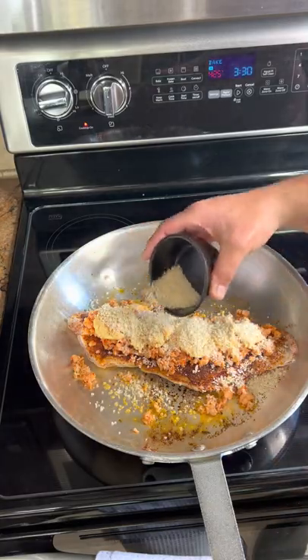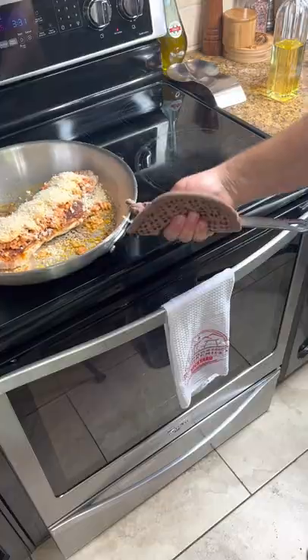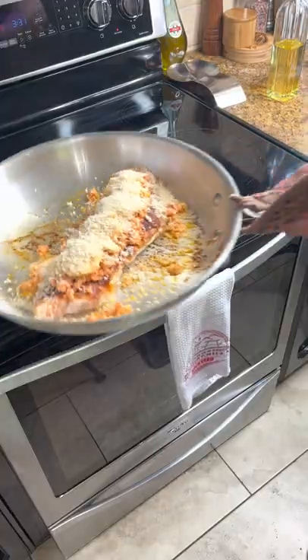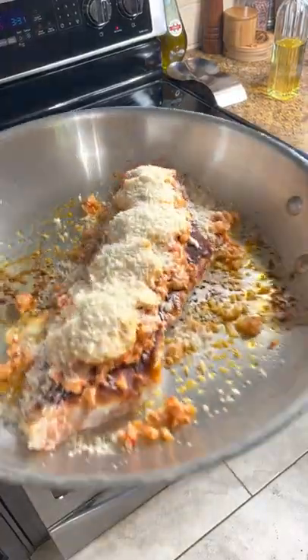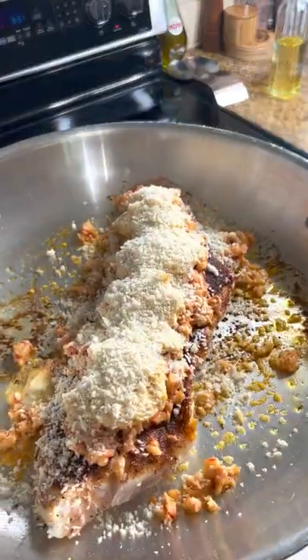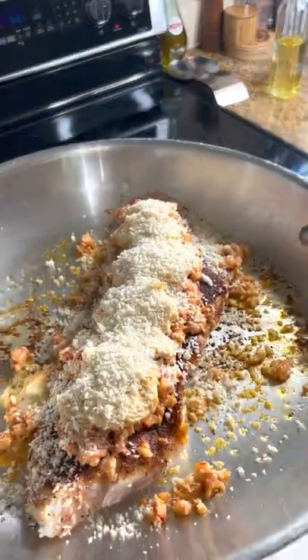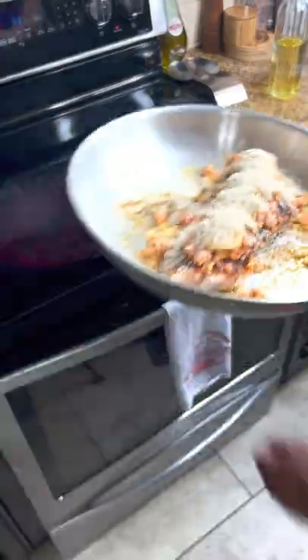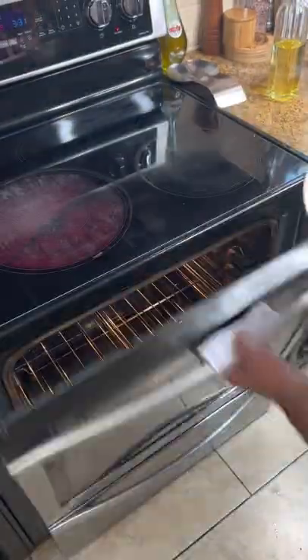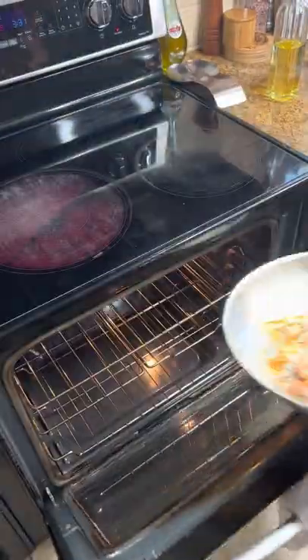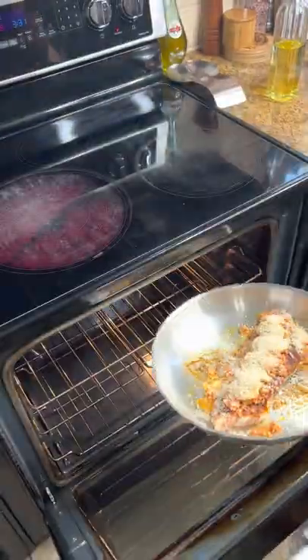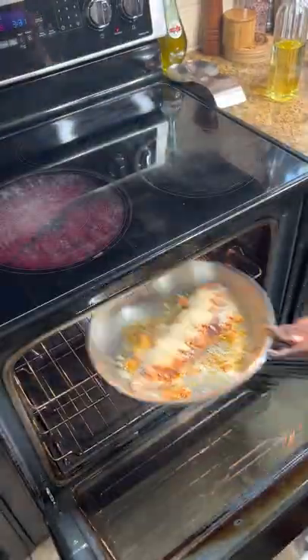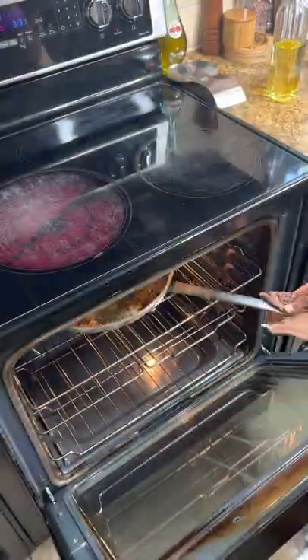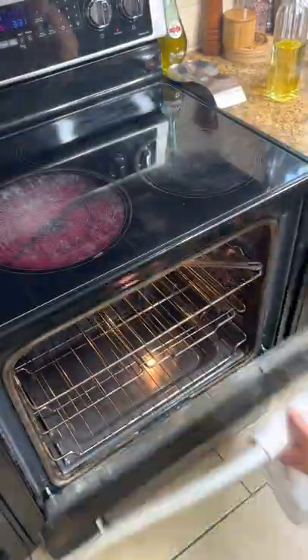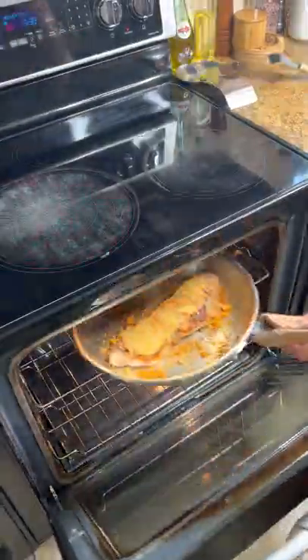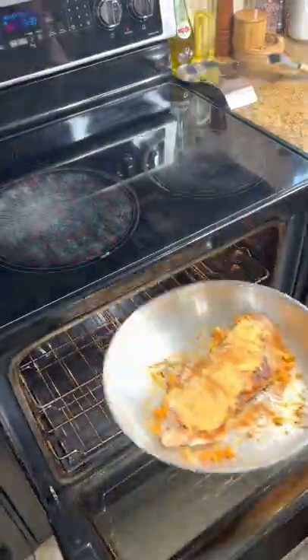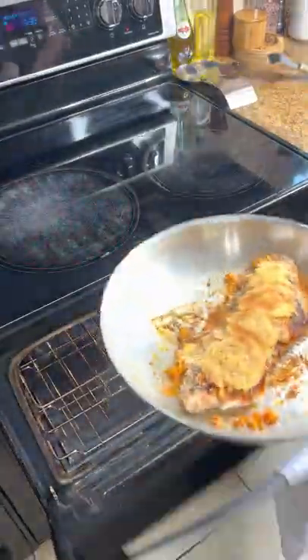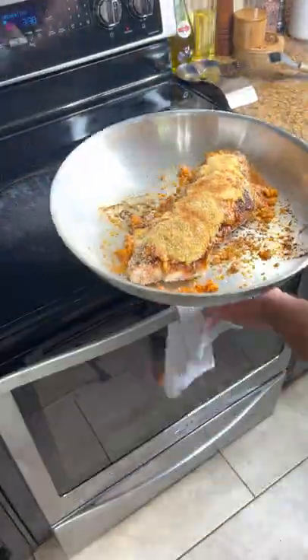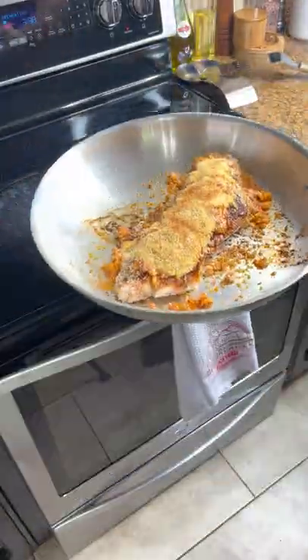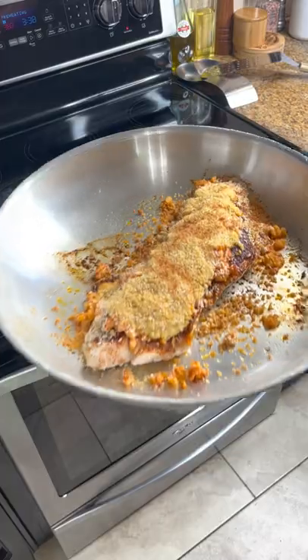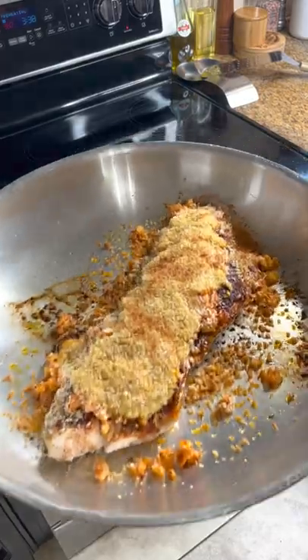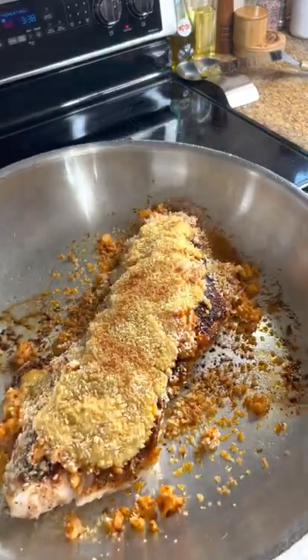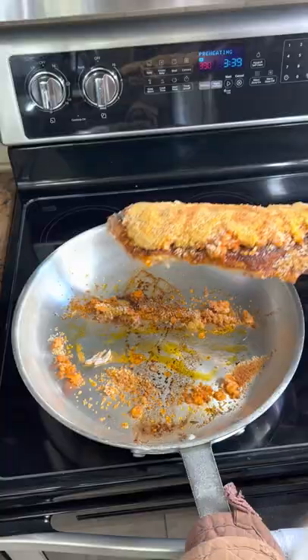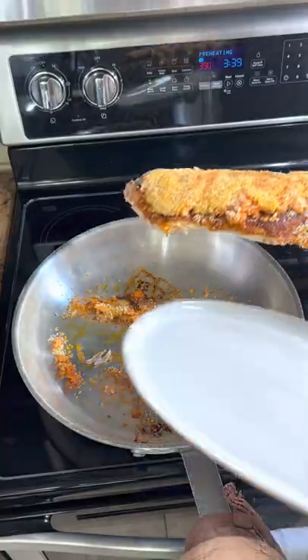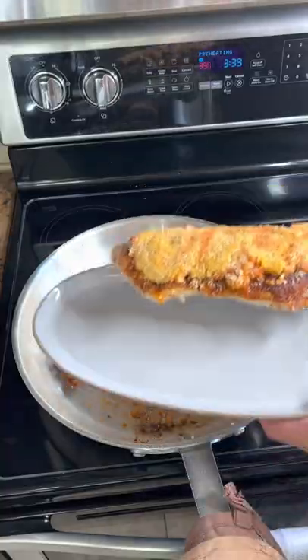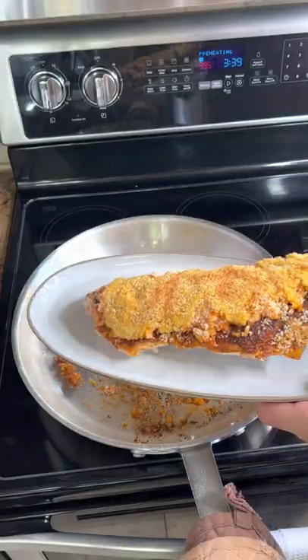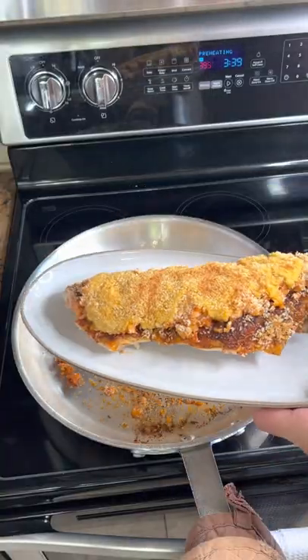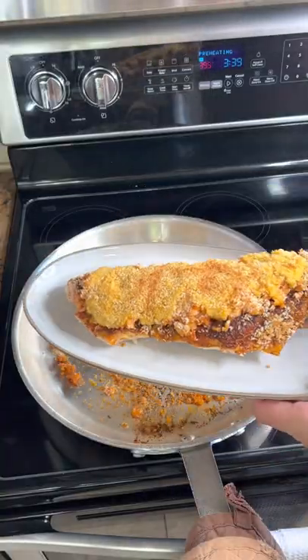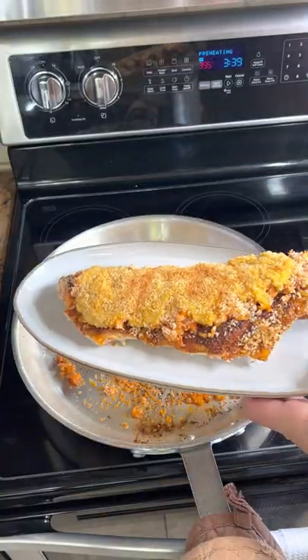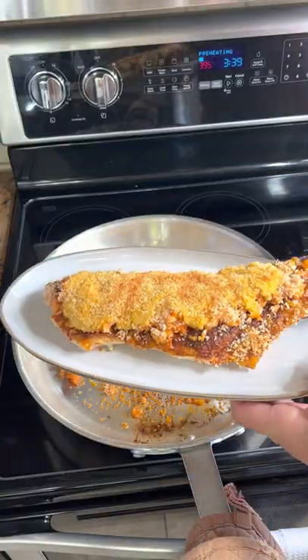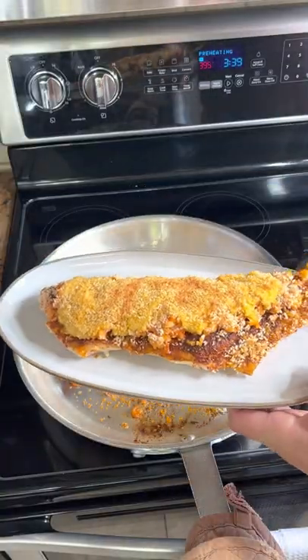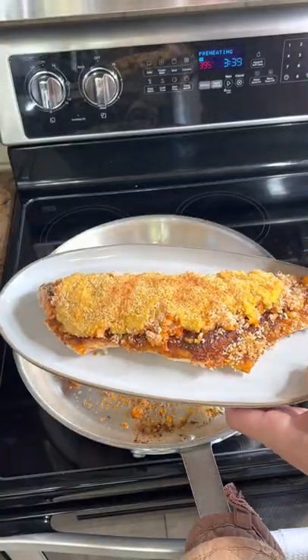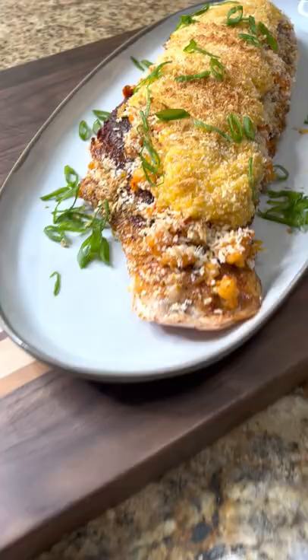Top that with some panko bread crumbs and put it in your broiler. Take it out when it's golden and crispy. There you go — seafood time.